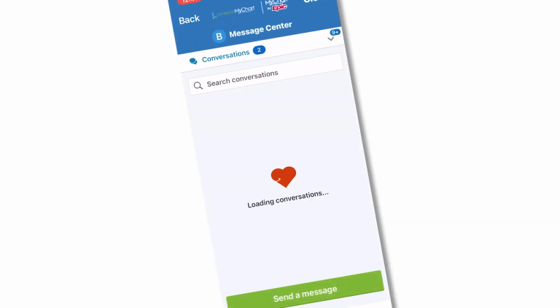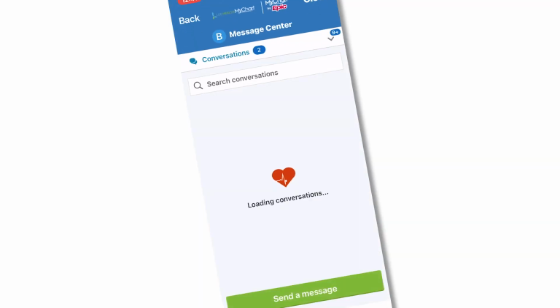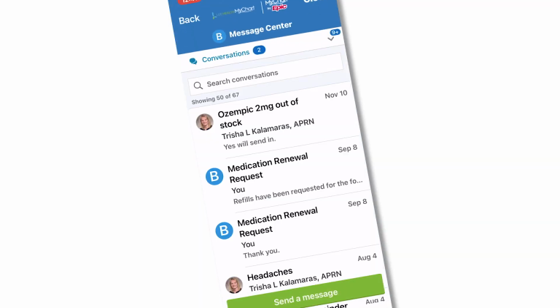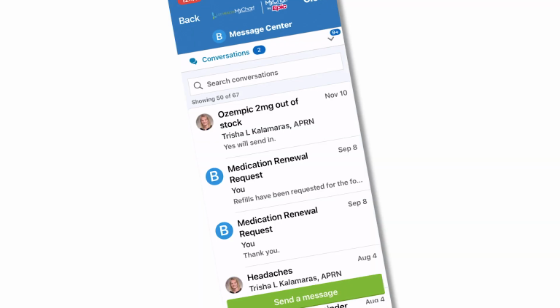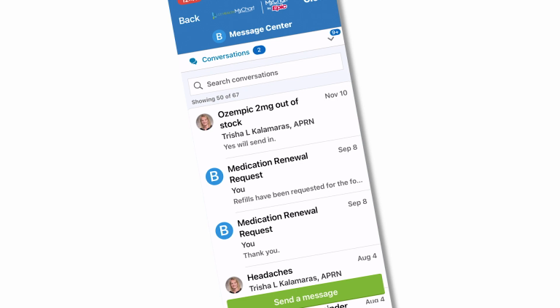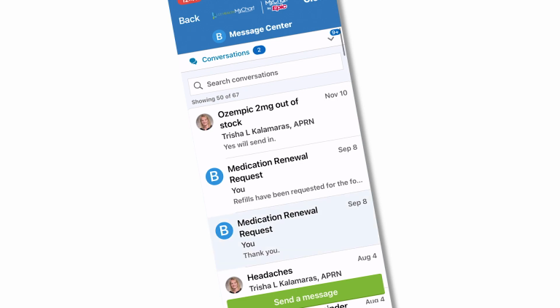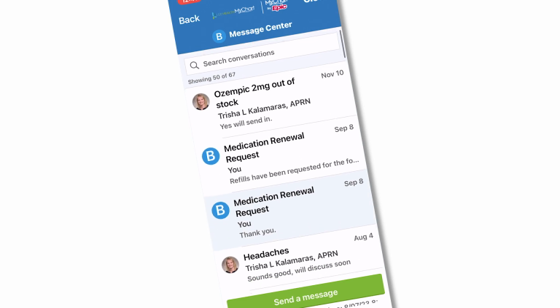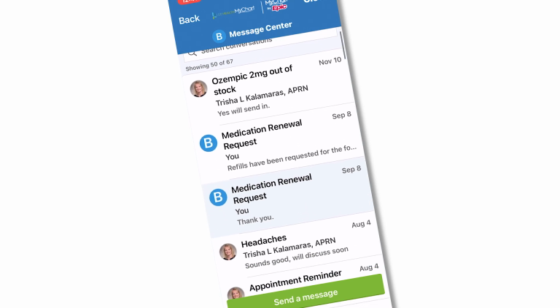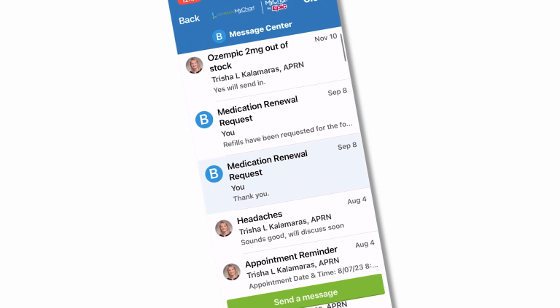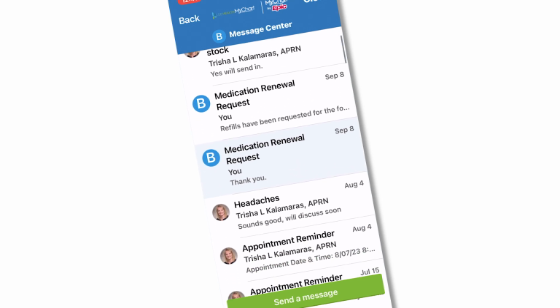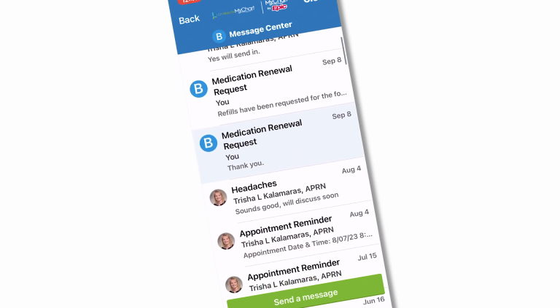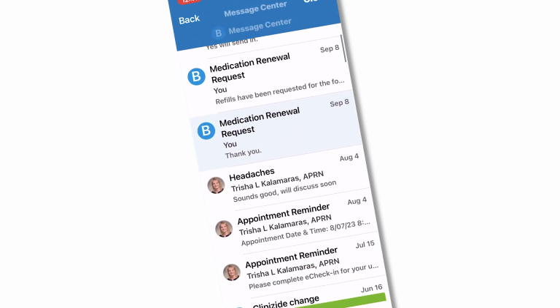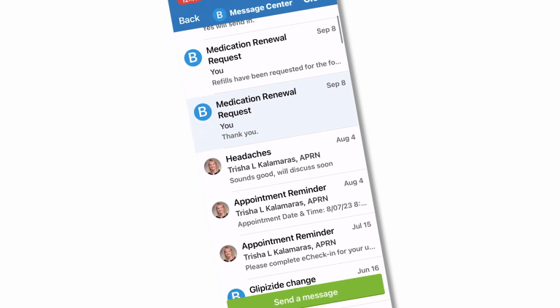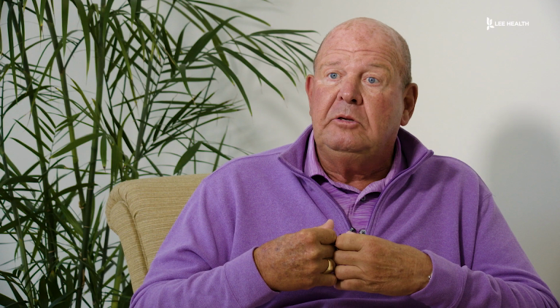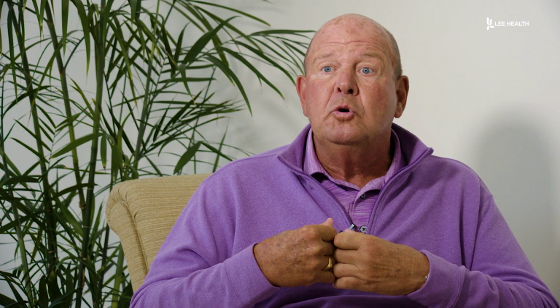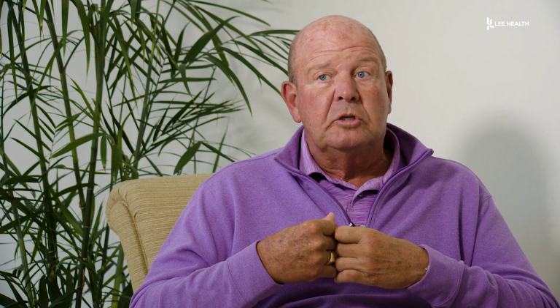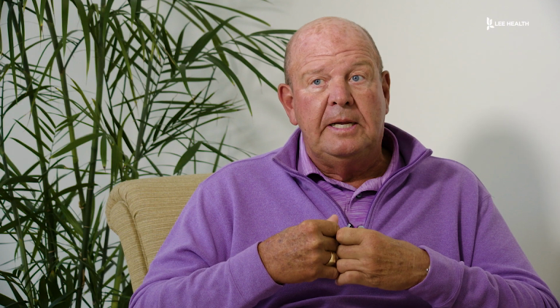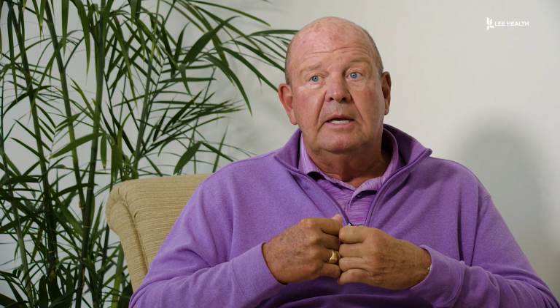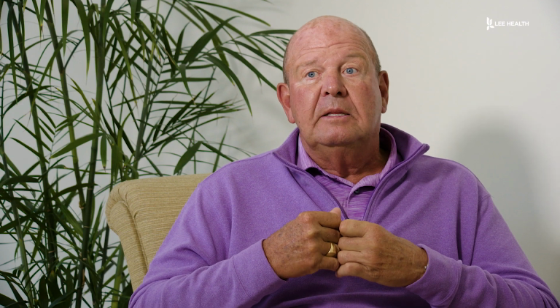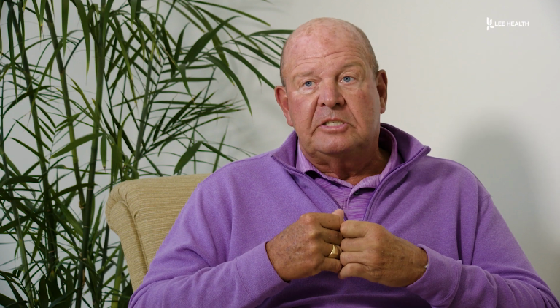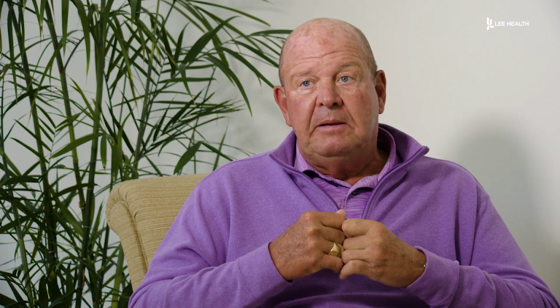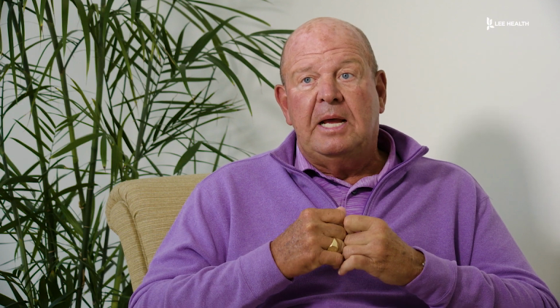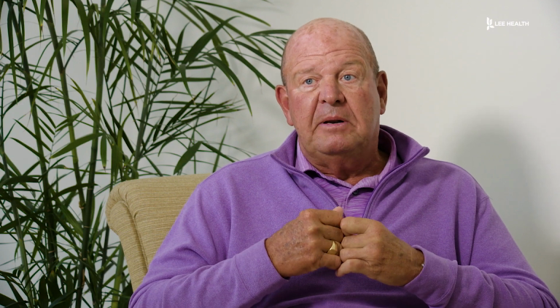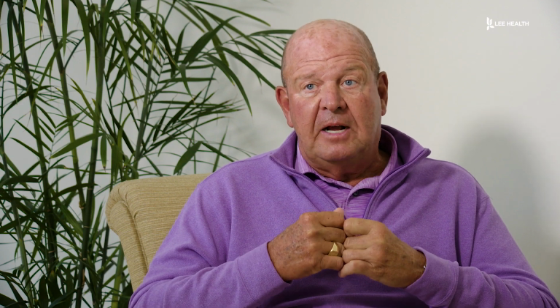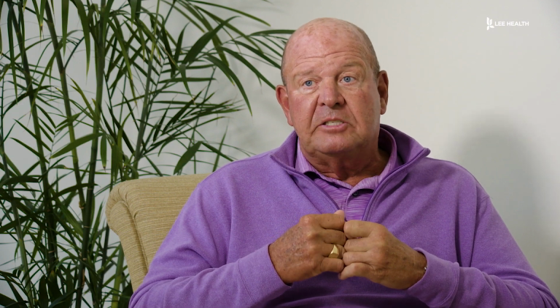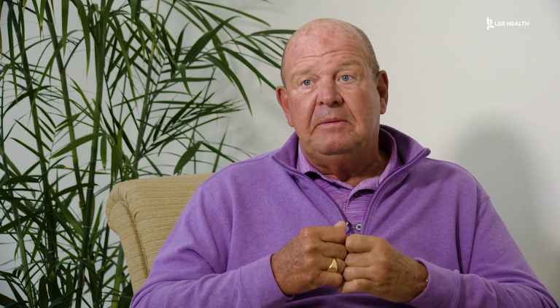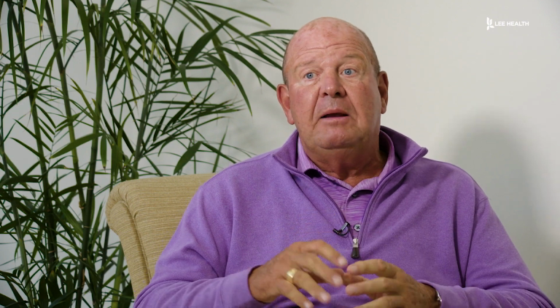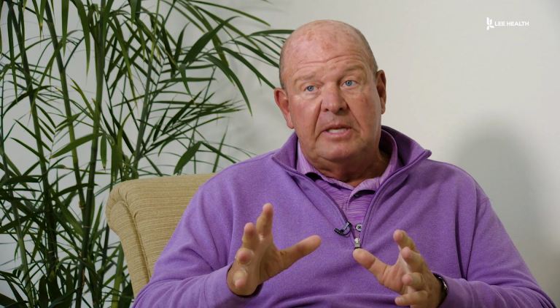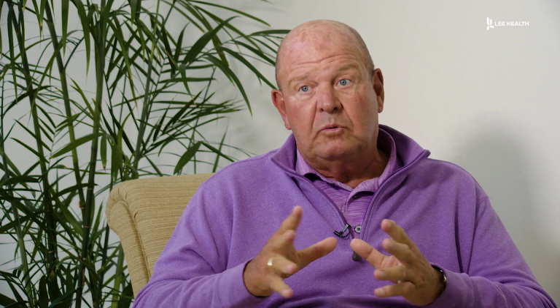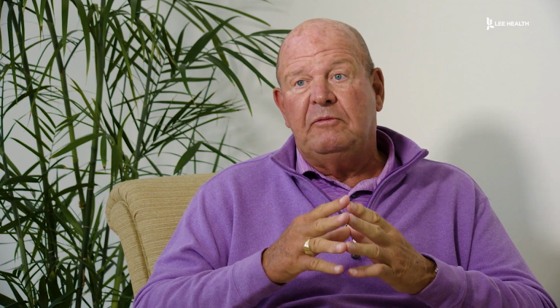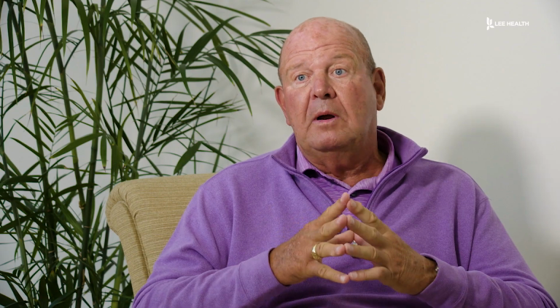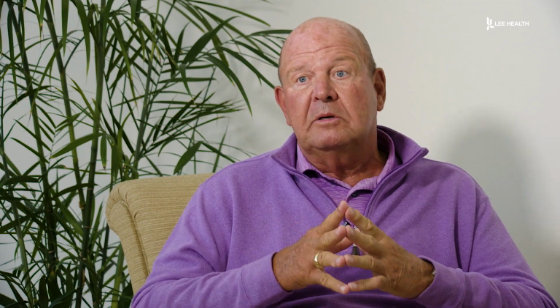I send them an email and I get a response back. Usually the same day, but if not the same day, within 24 hours.